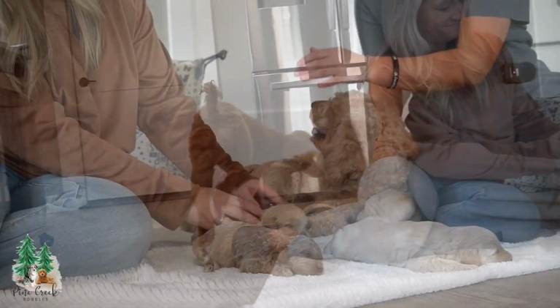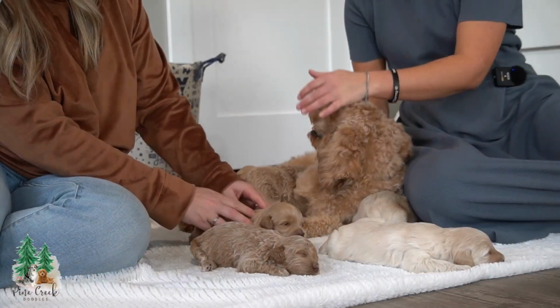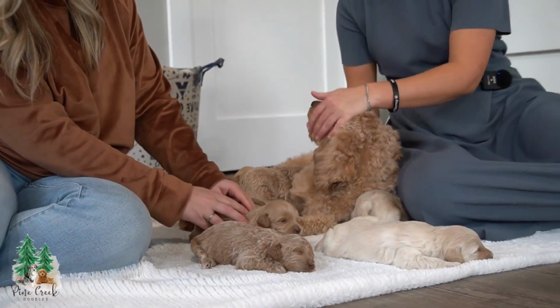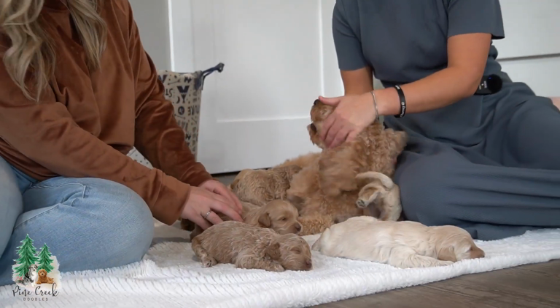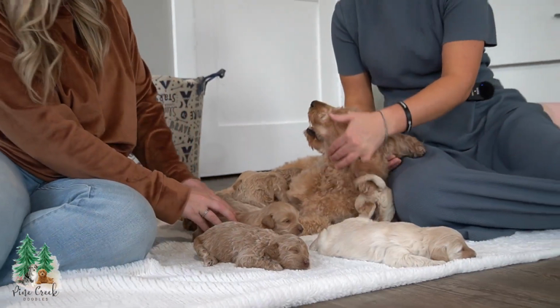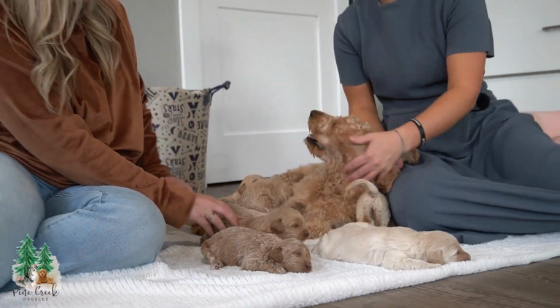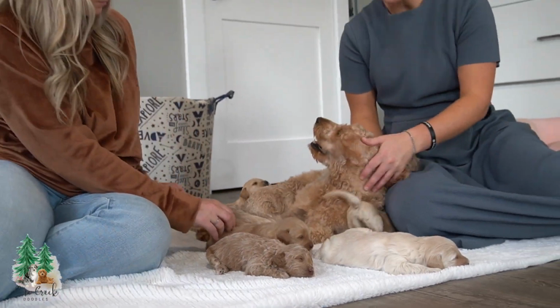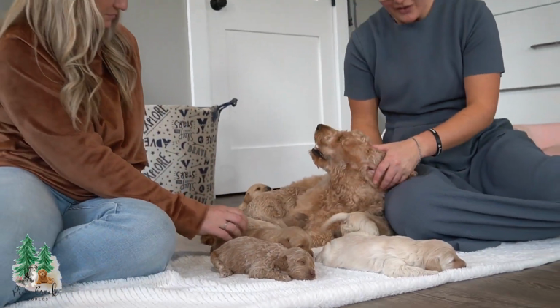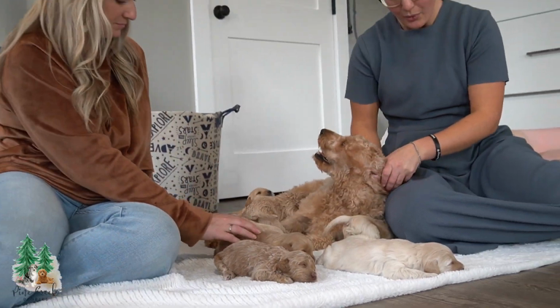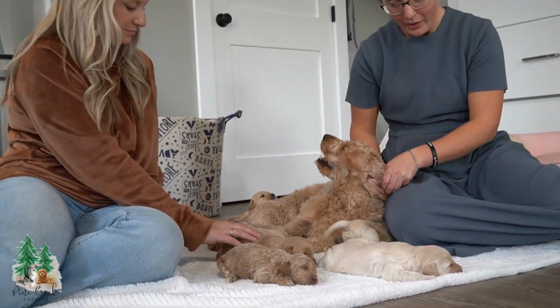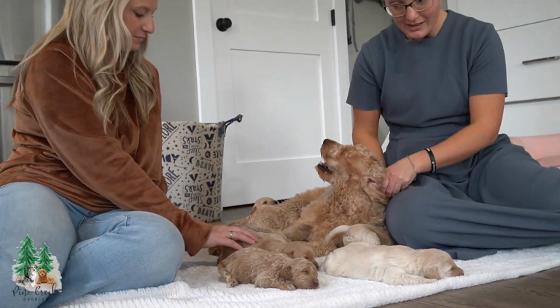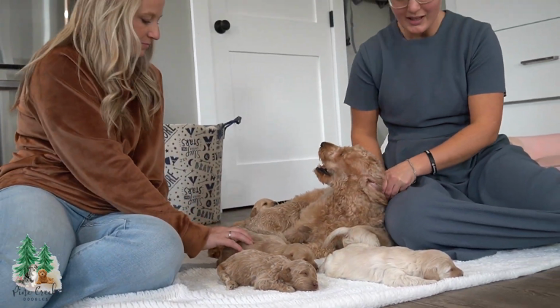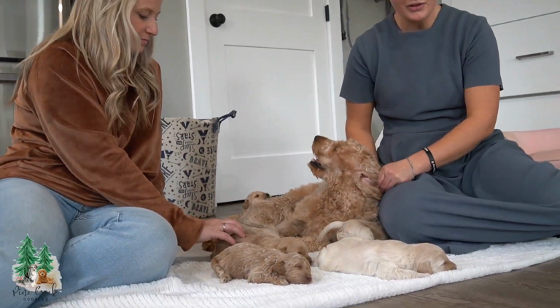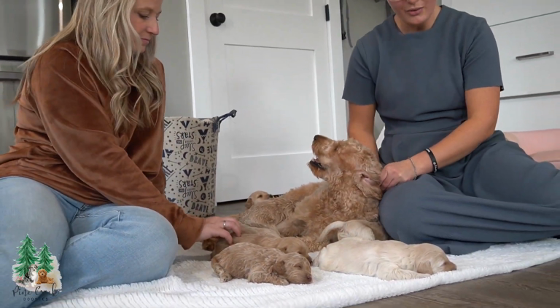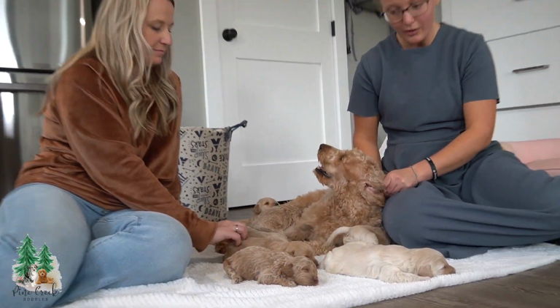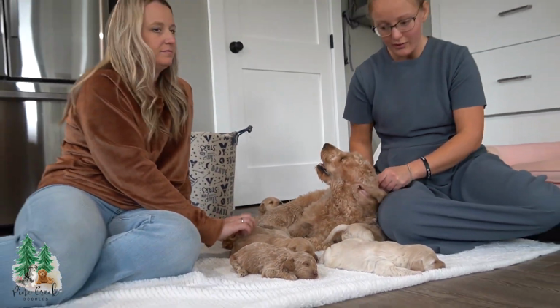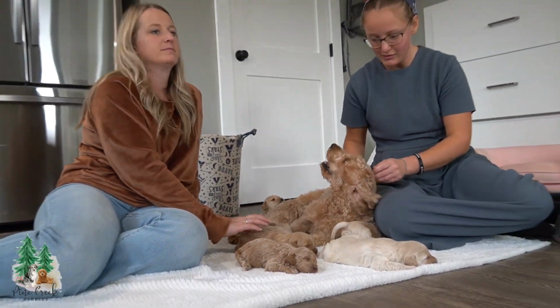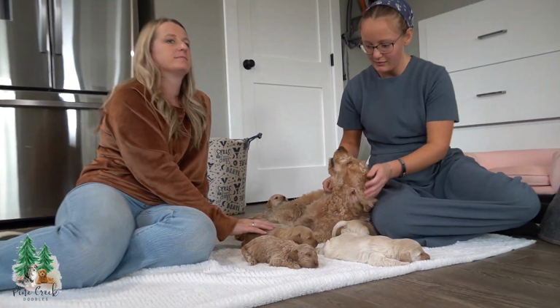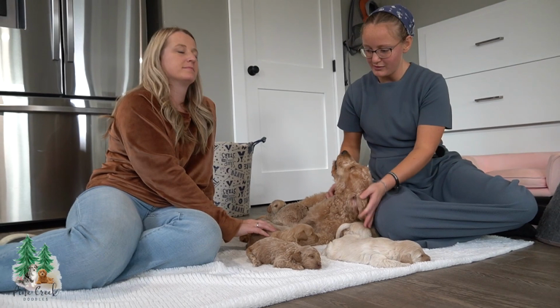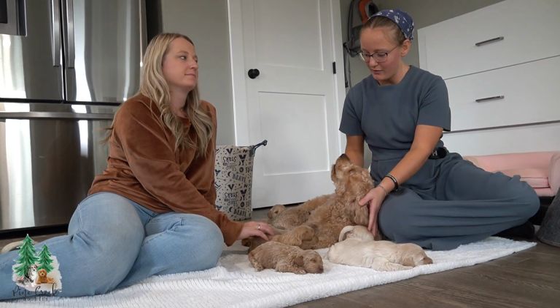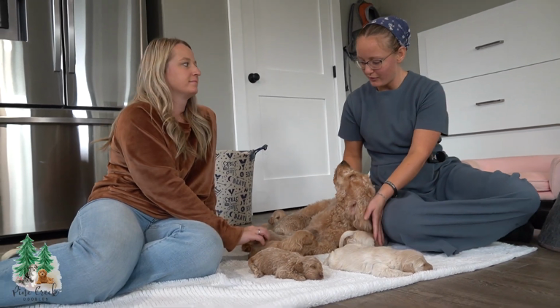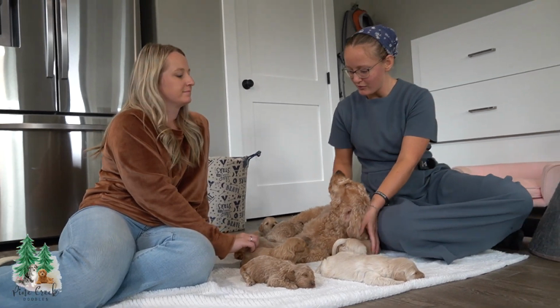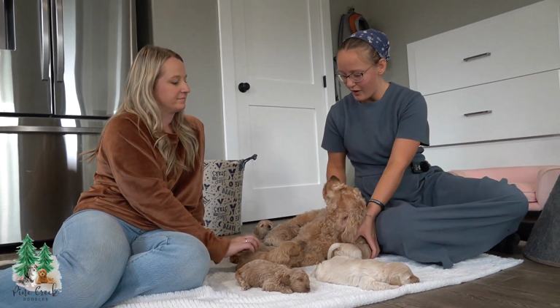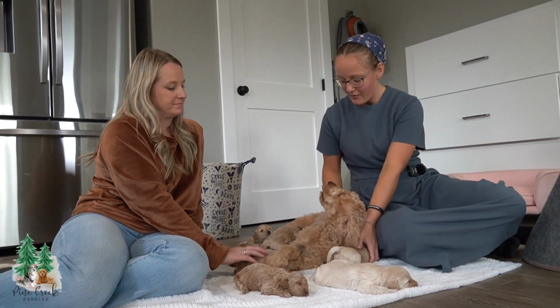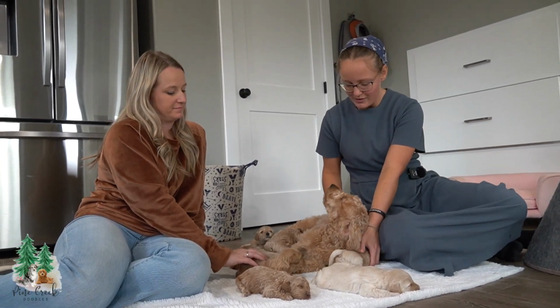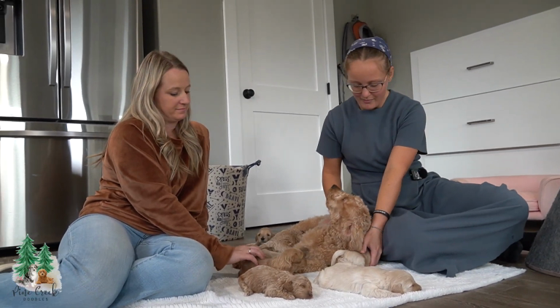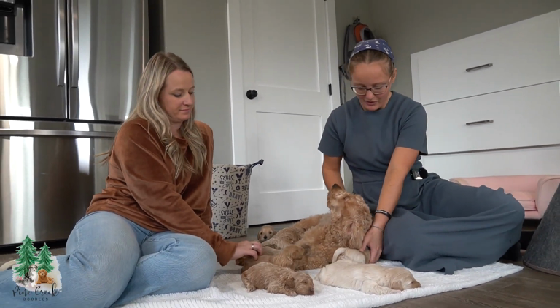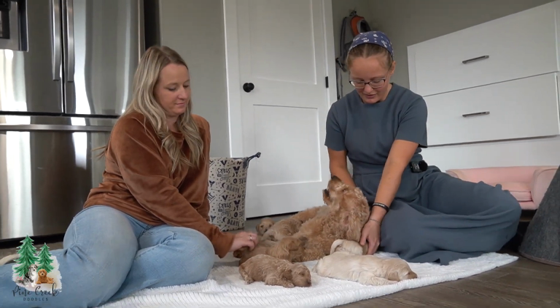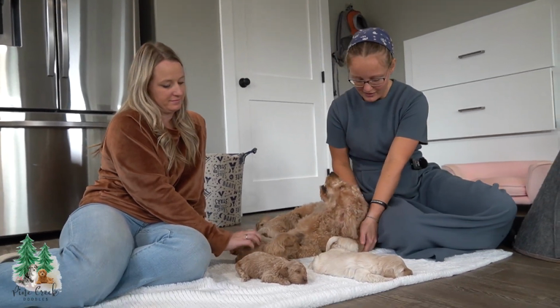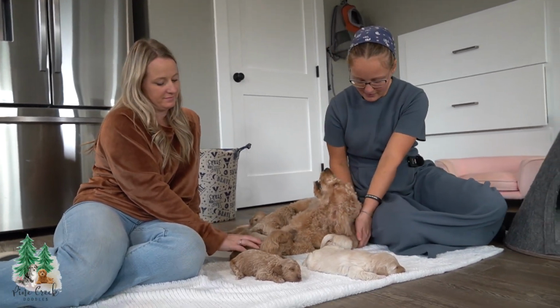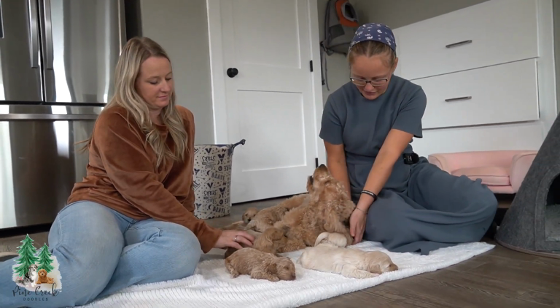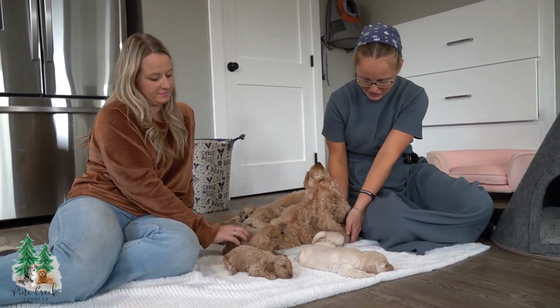There are seven boys and two girls, so the girls are outnumbered in this bunch.